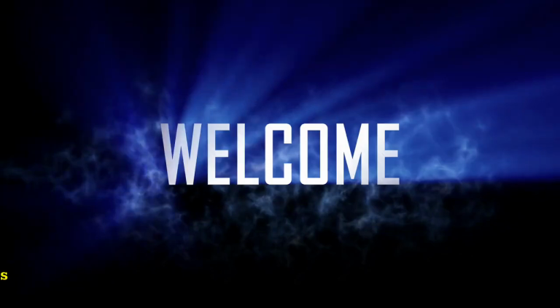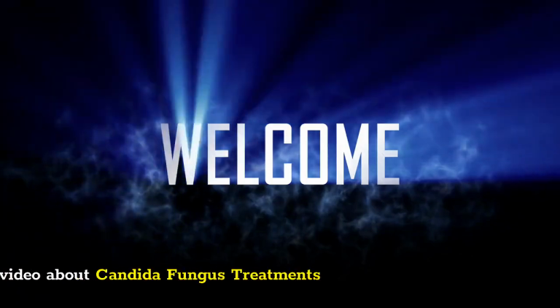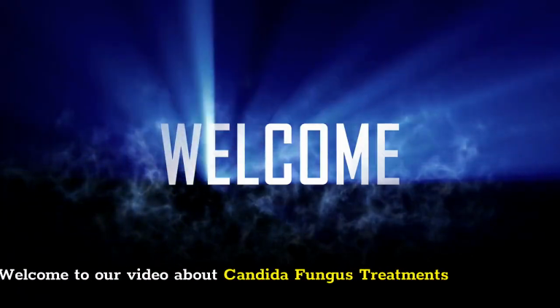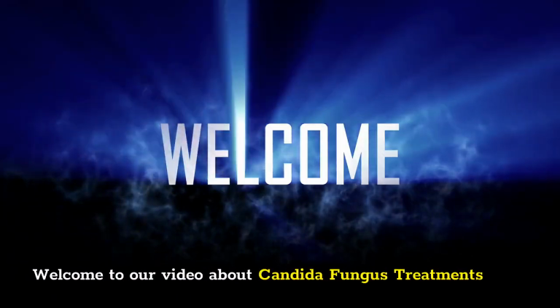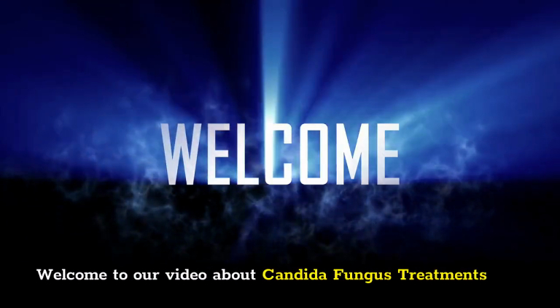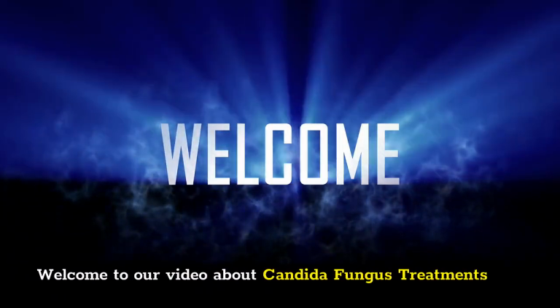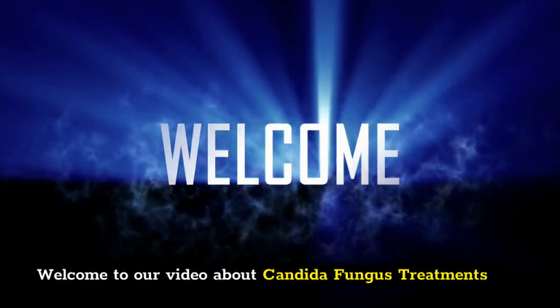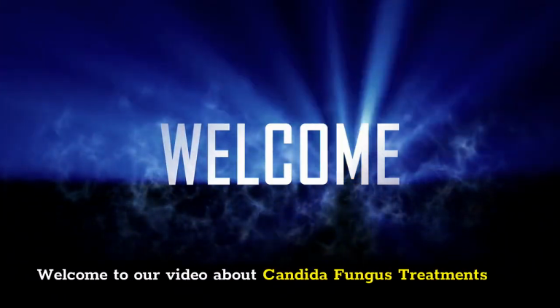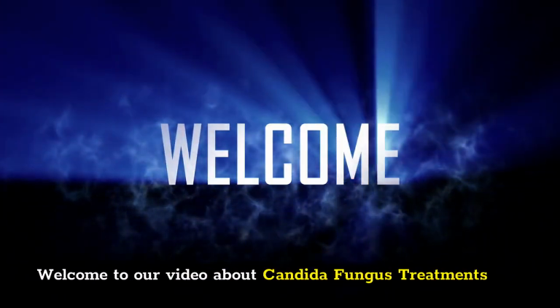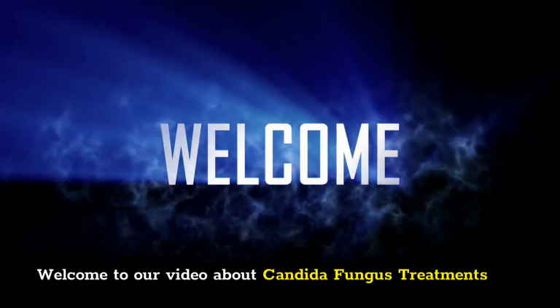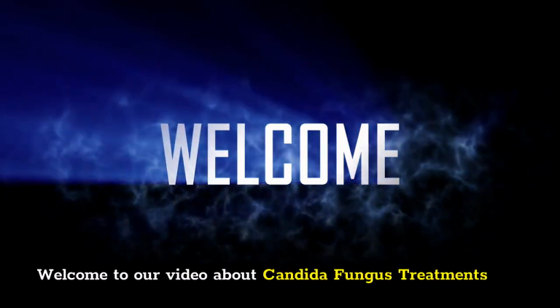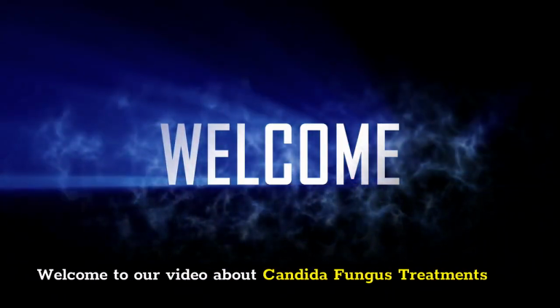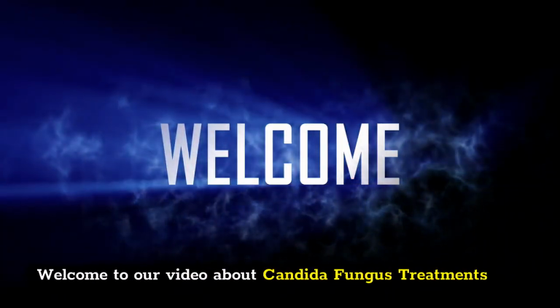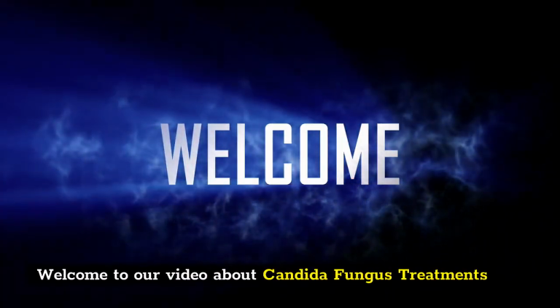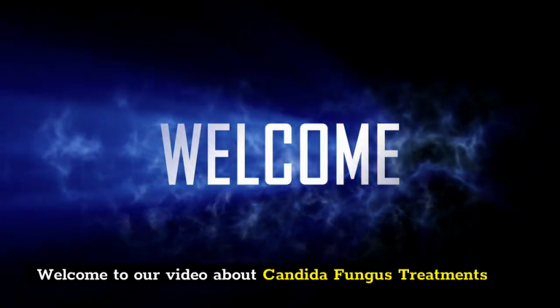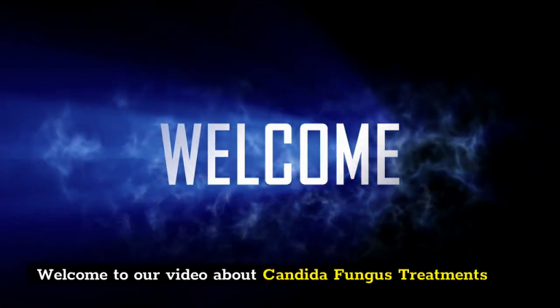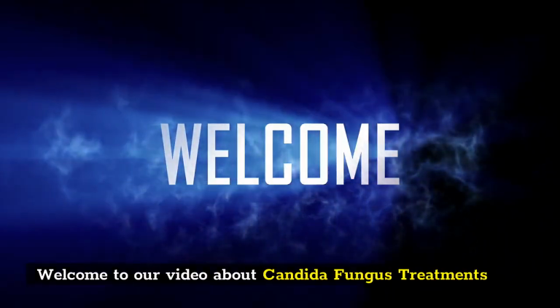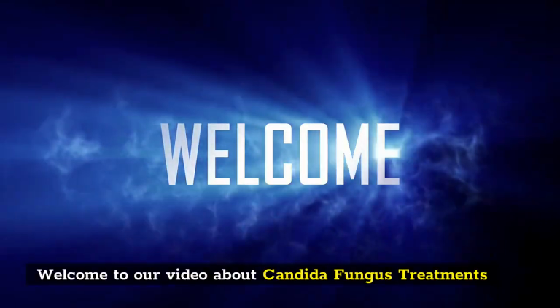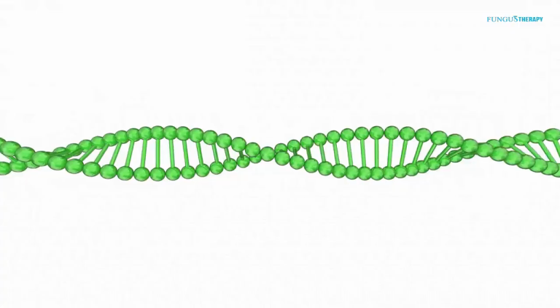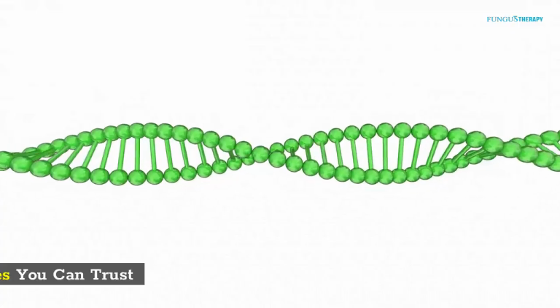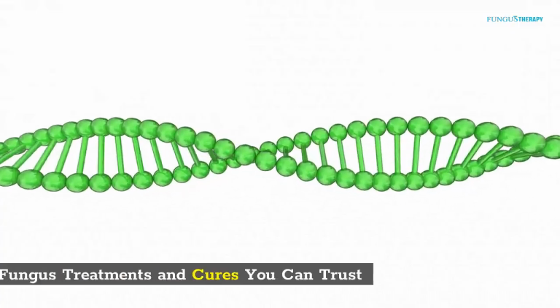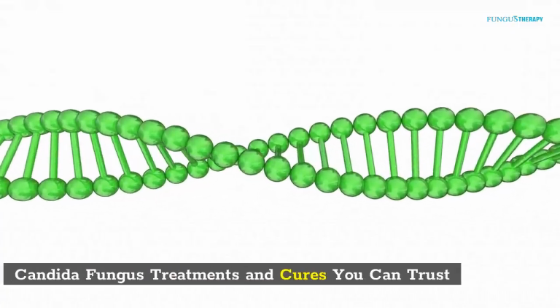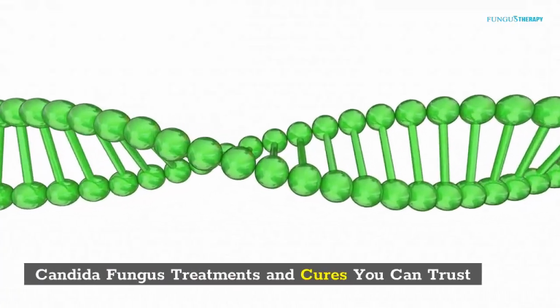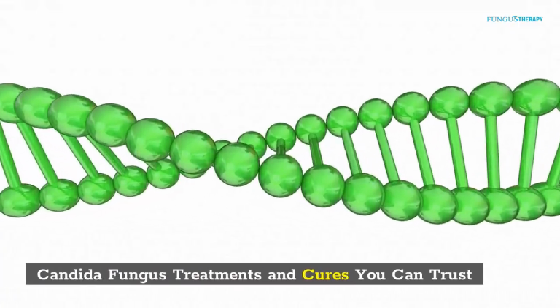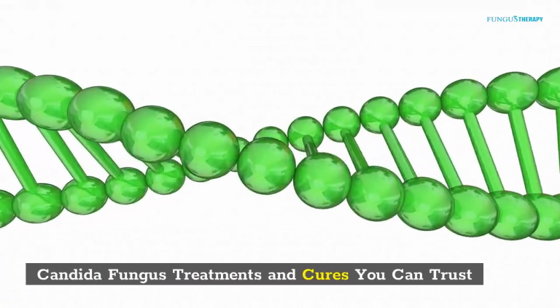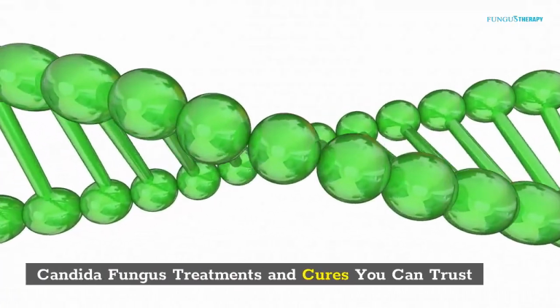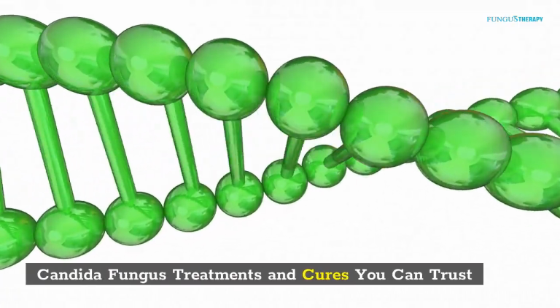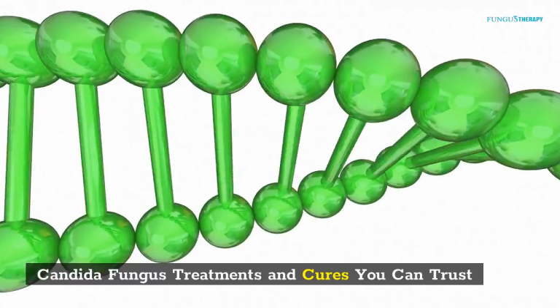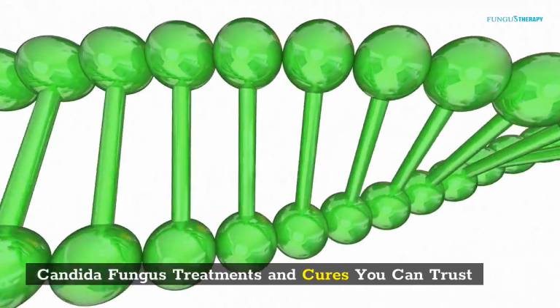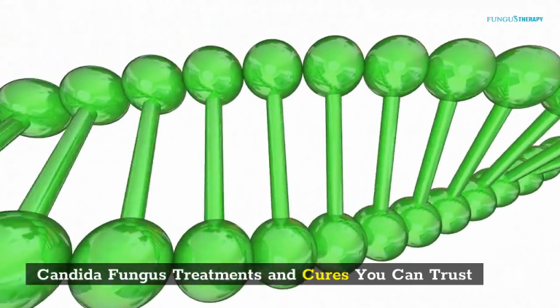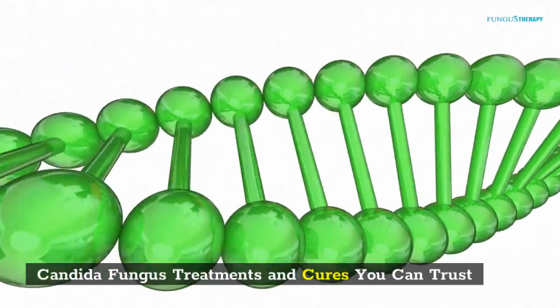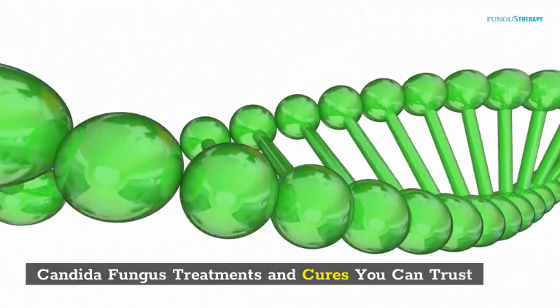Welcome to our video about Conjida Fungus Treatments and Cures You Can Trust.